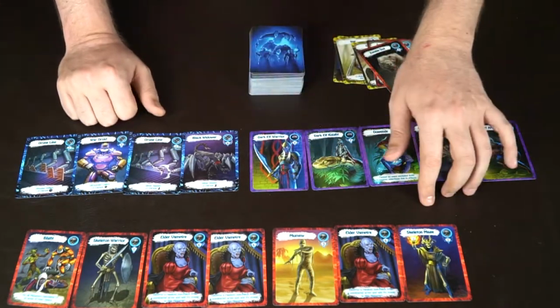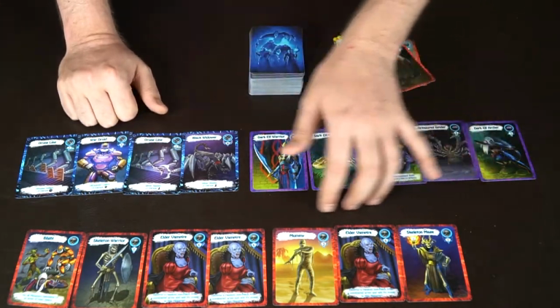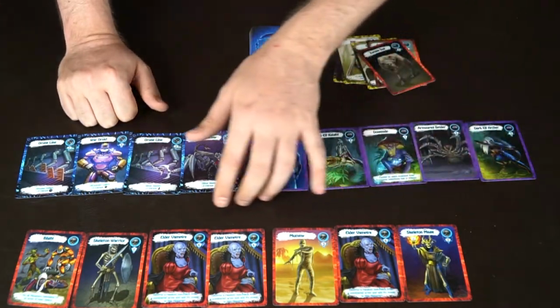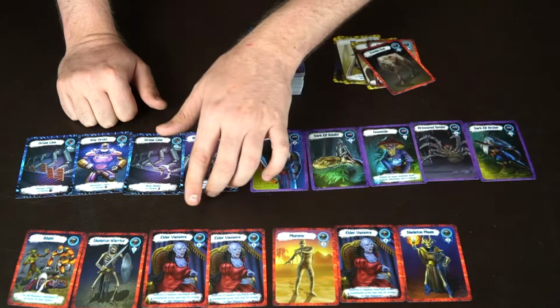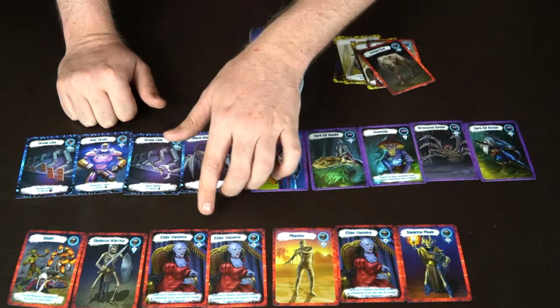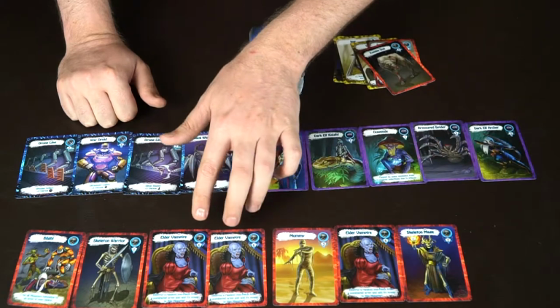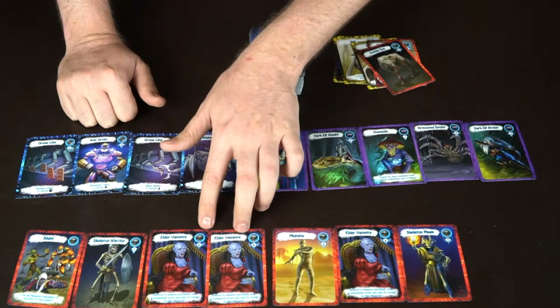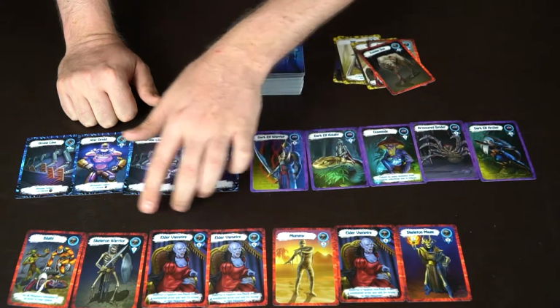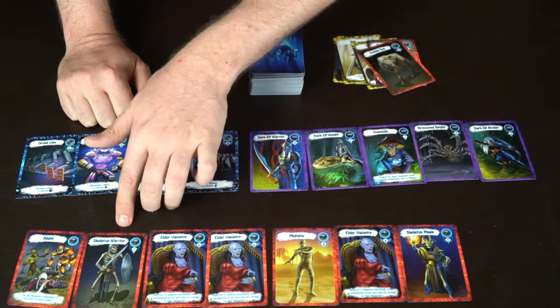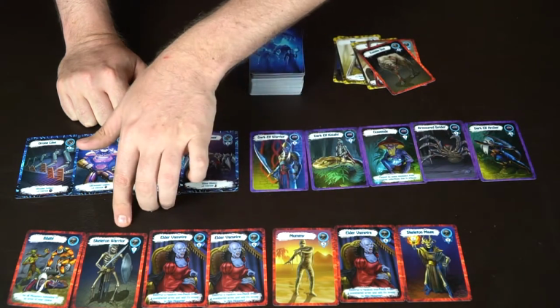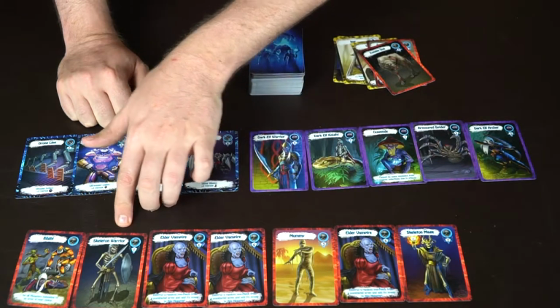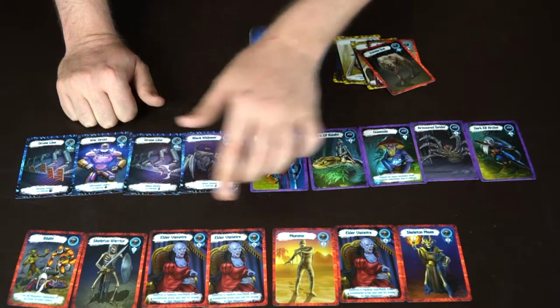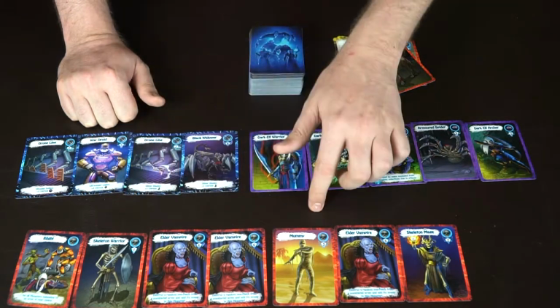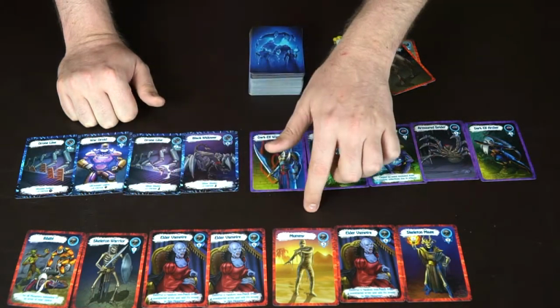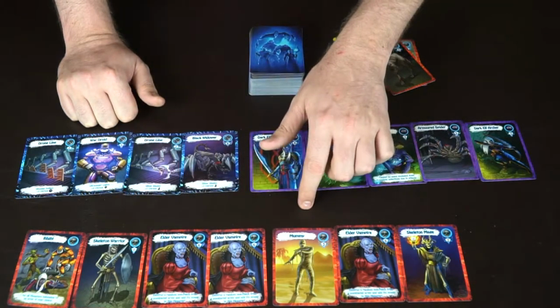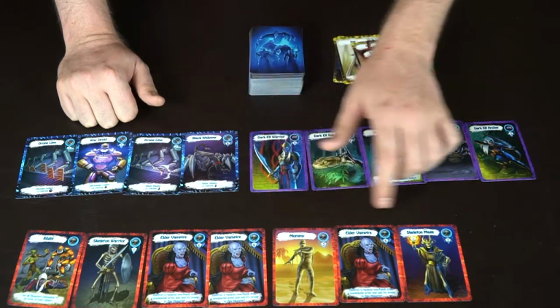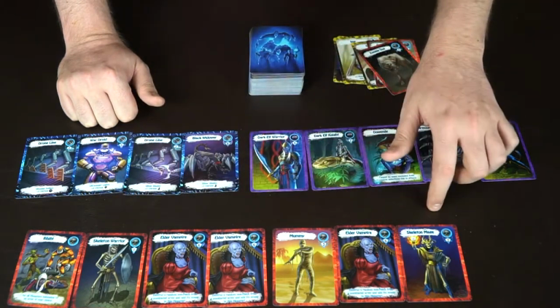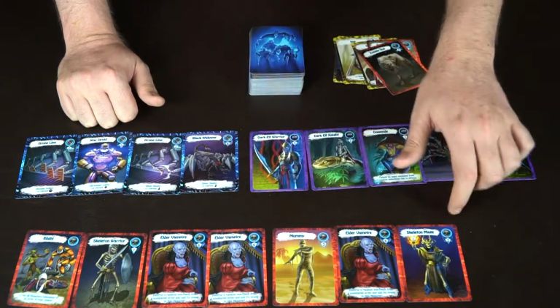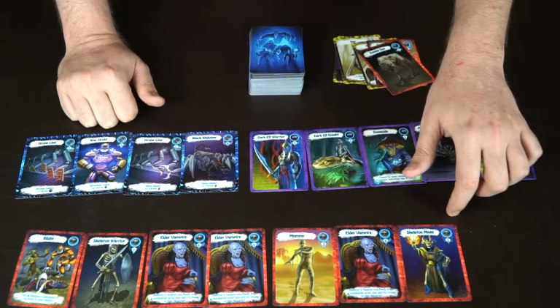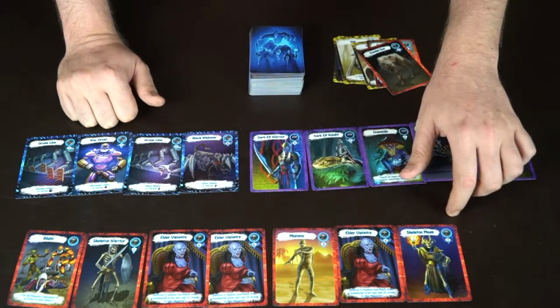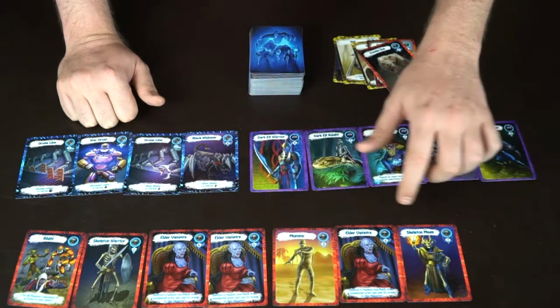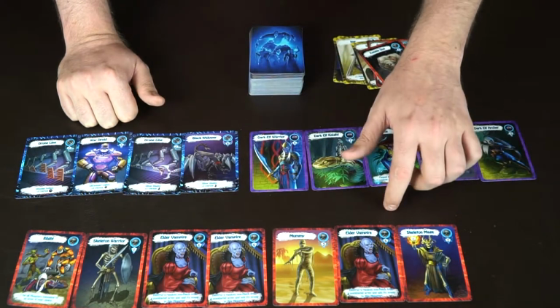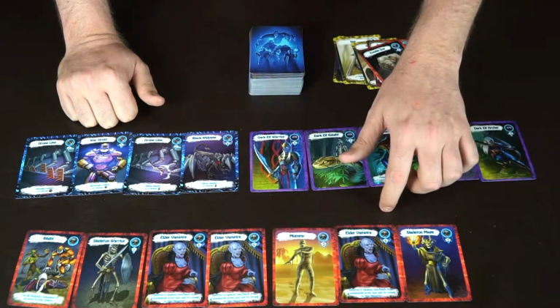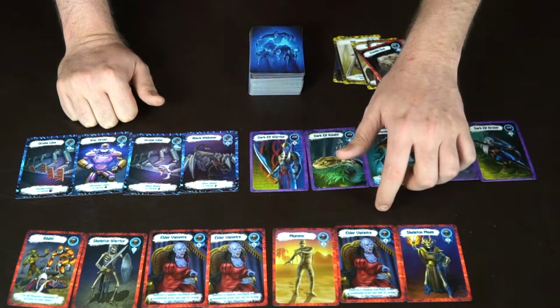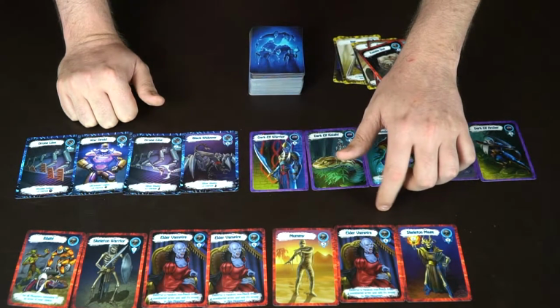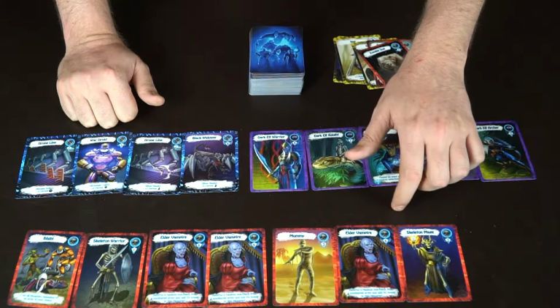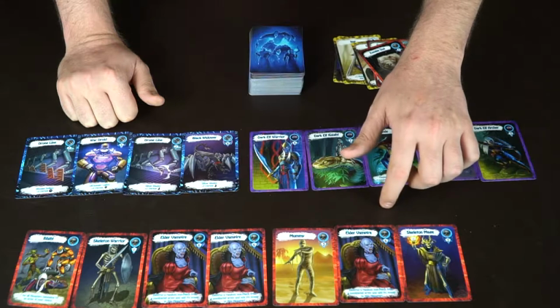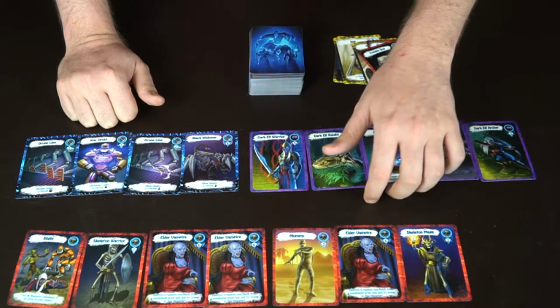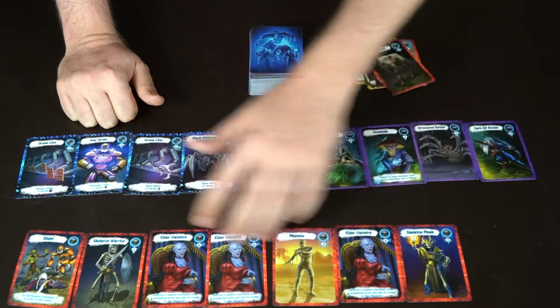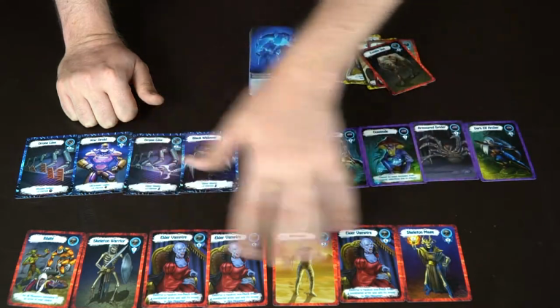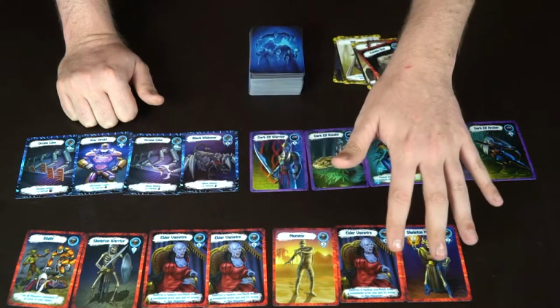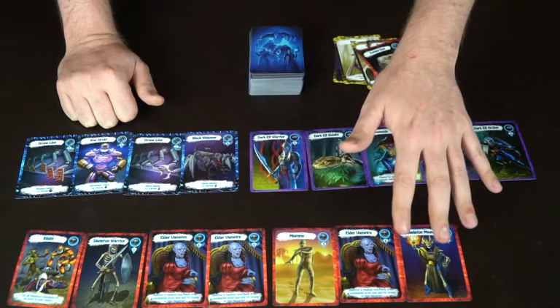This third player has 12, 13, adding up to 24 points. Now you go through special abilities by highest power card first.